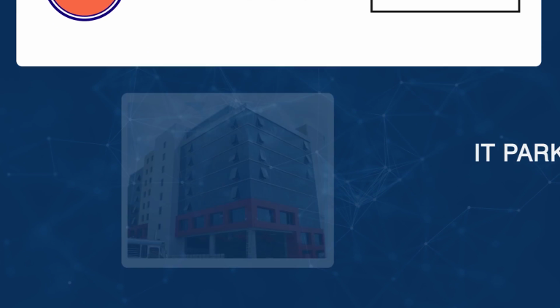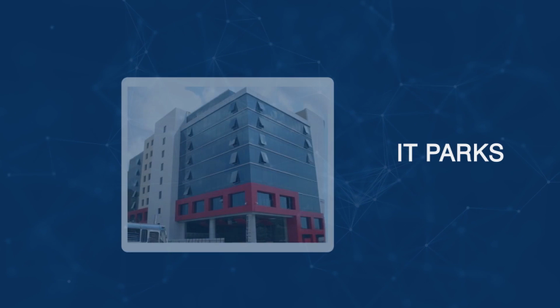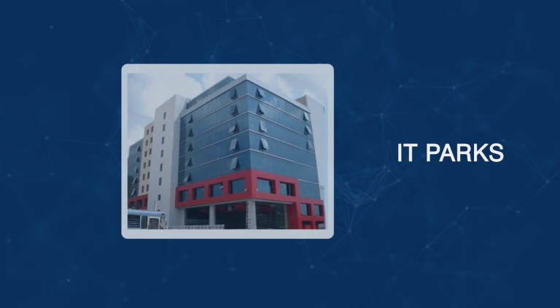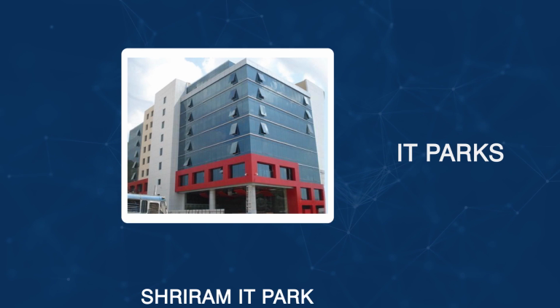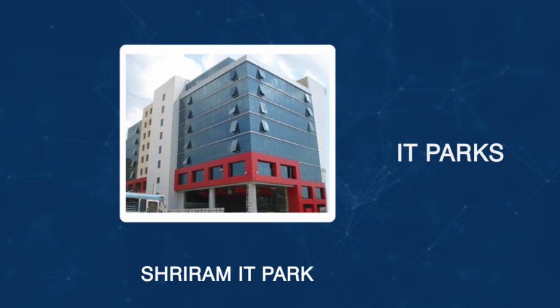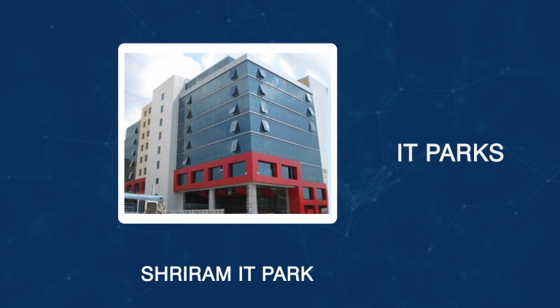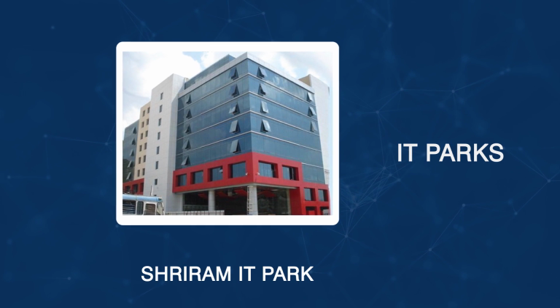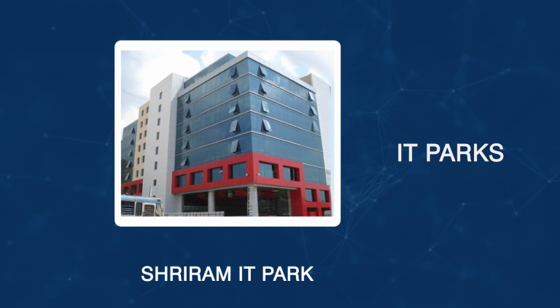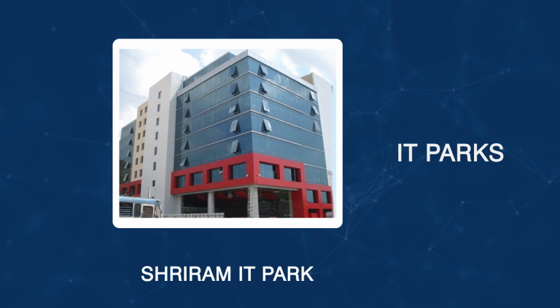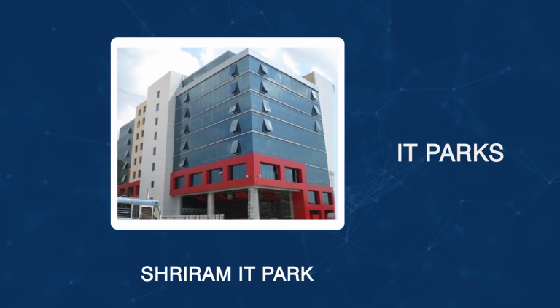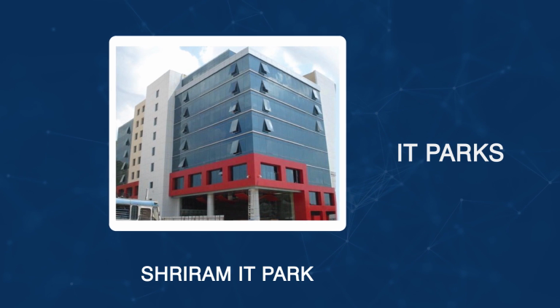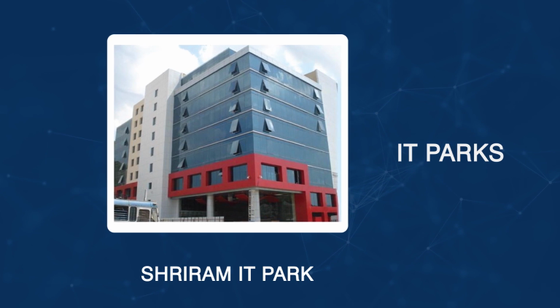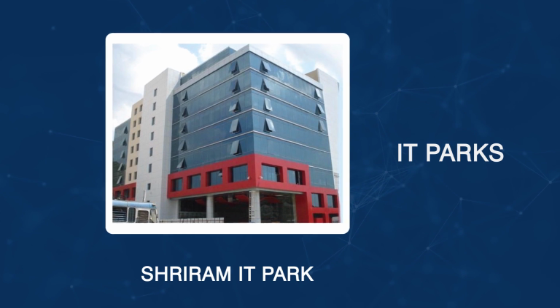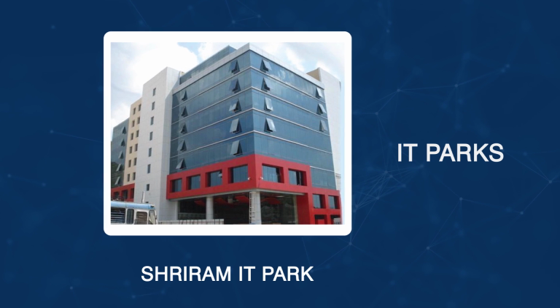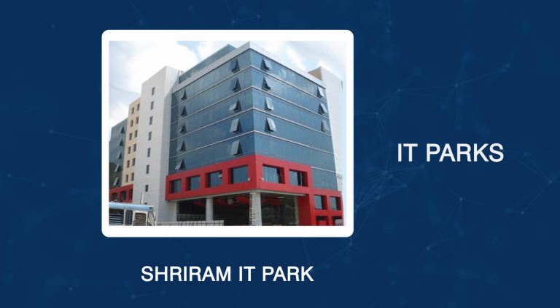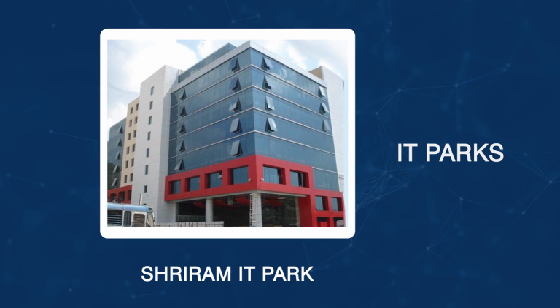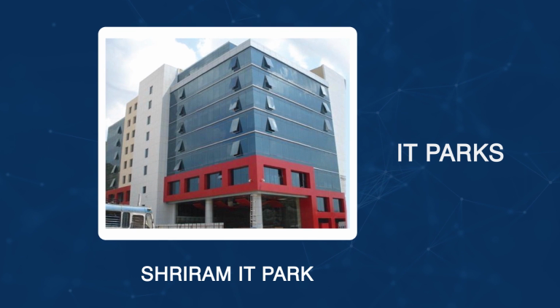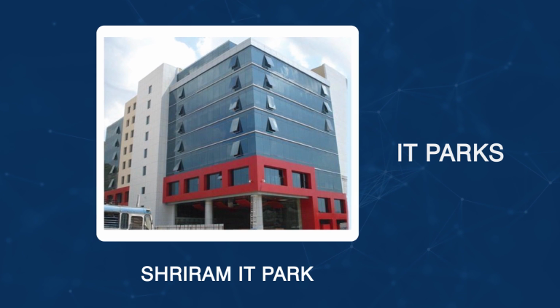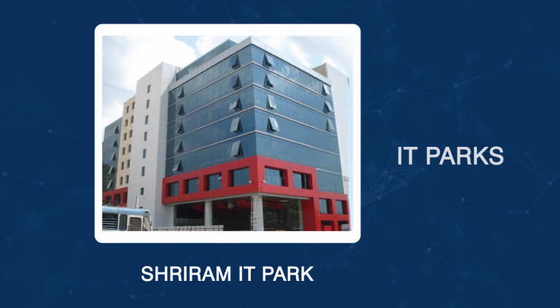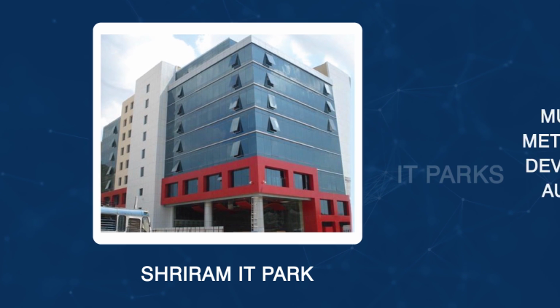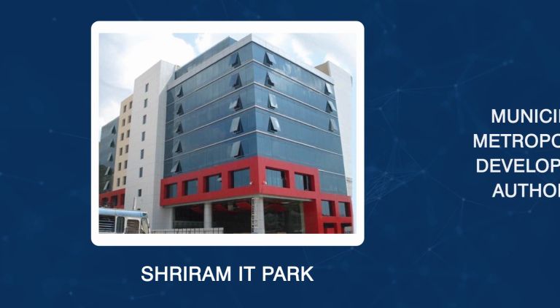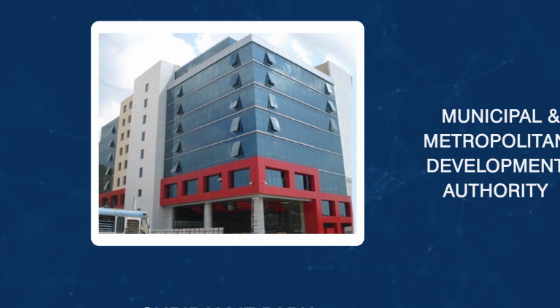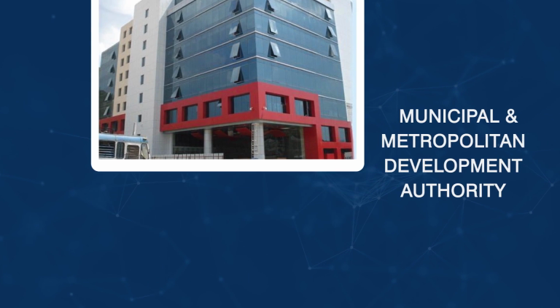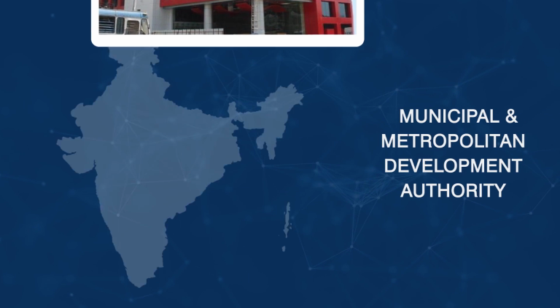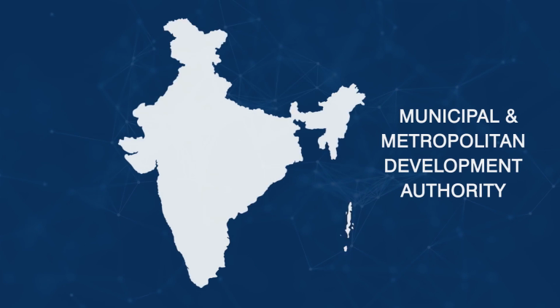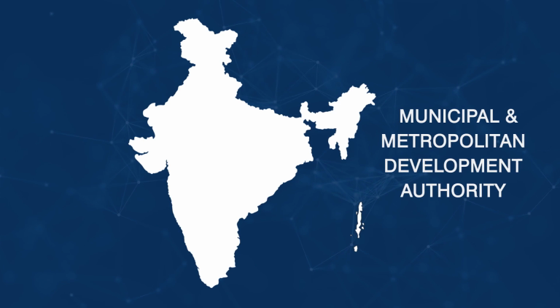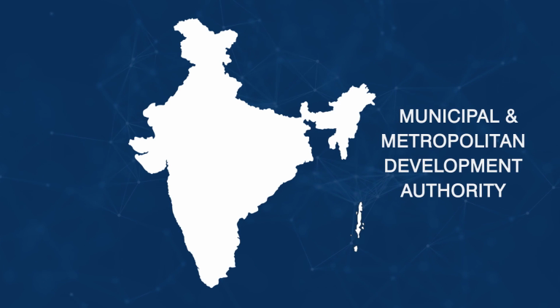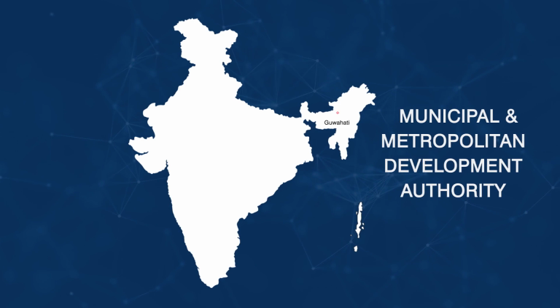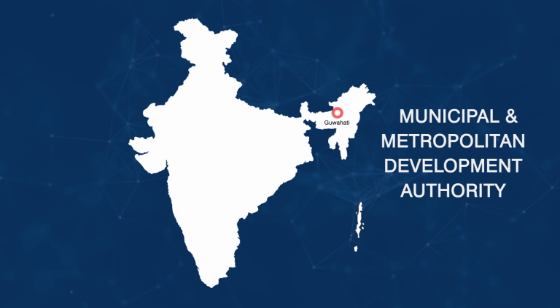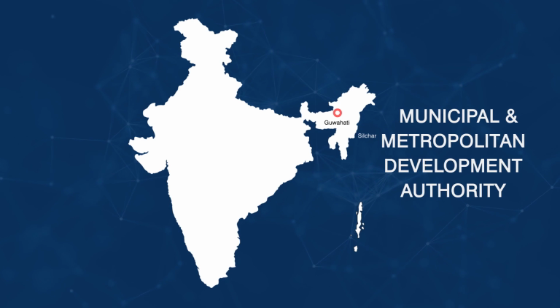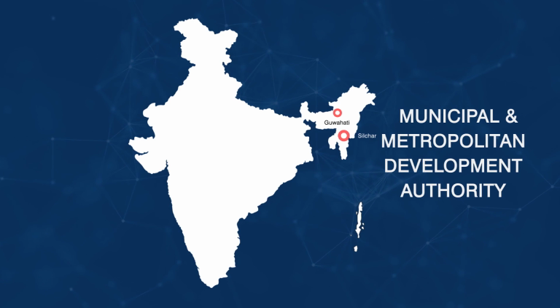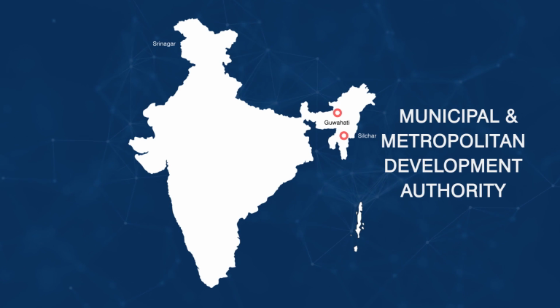Key clients include IT Parks and Municipal and Metropolitan Development Authorities.